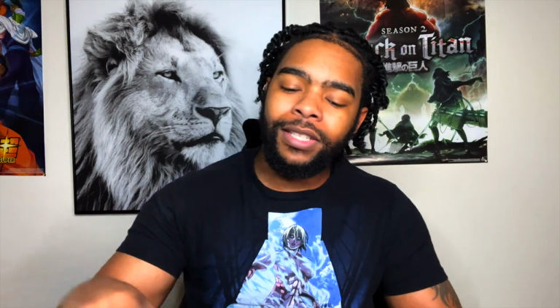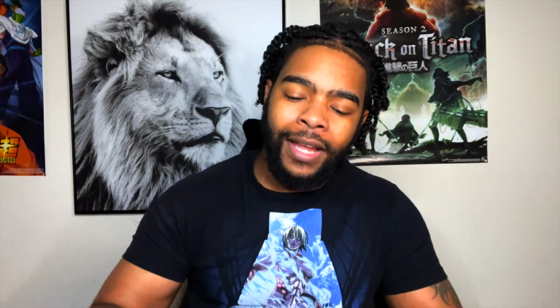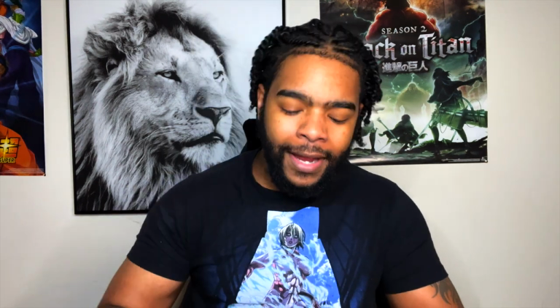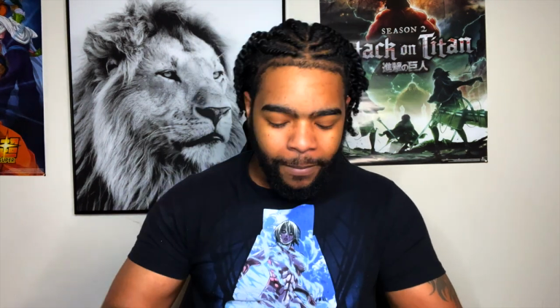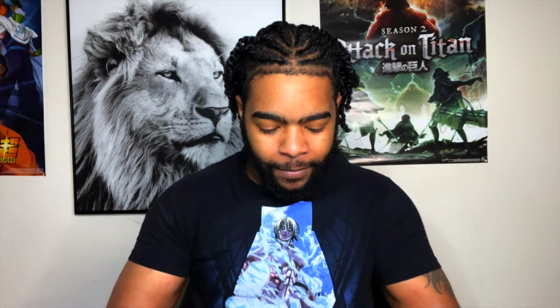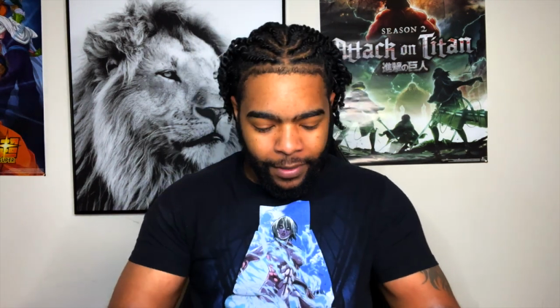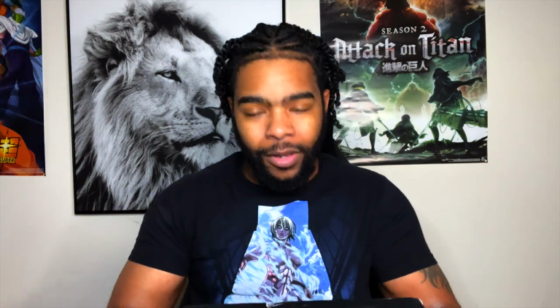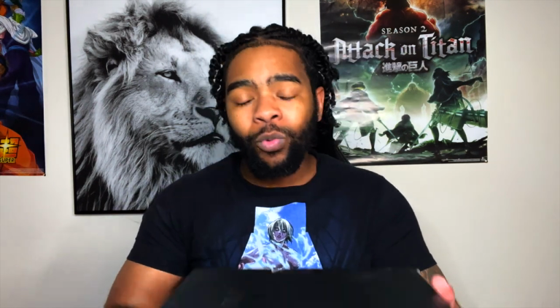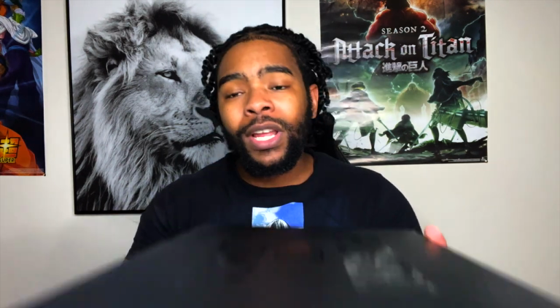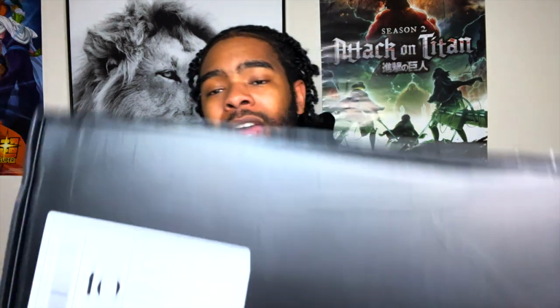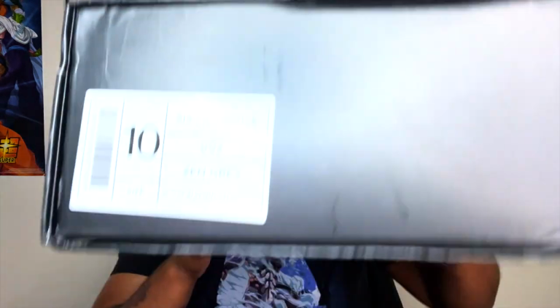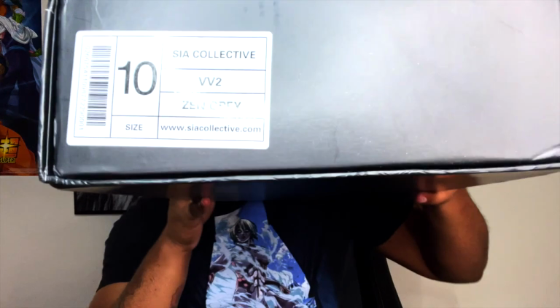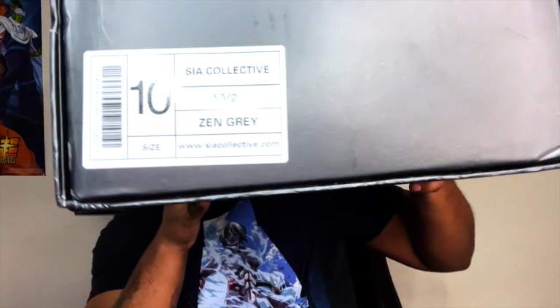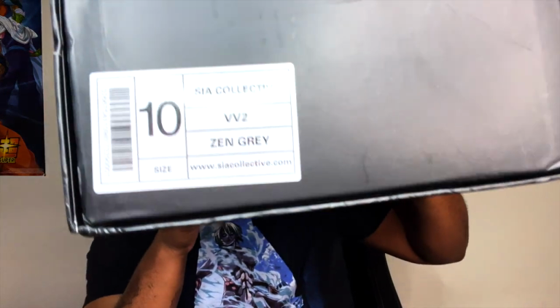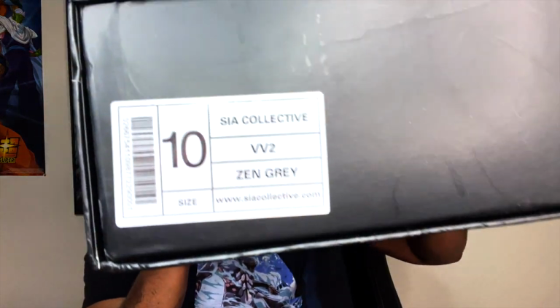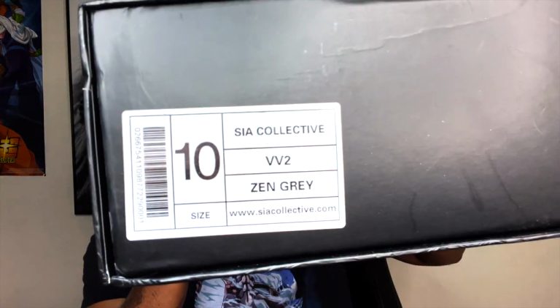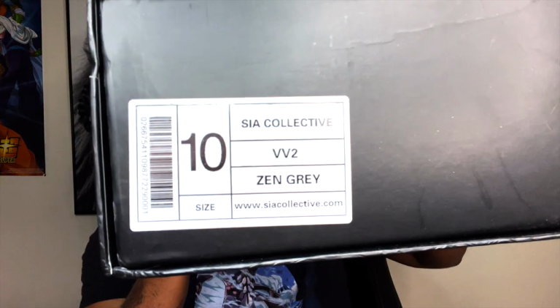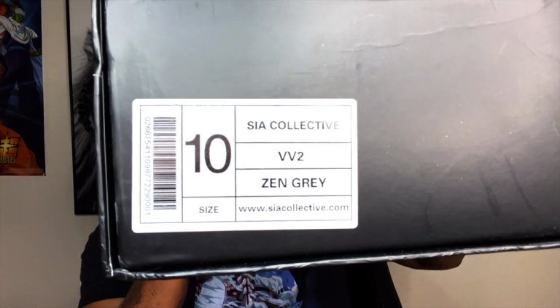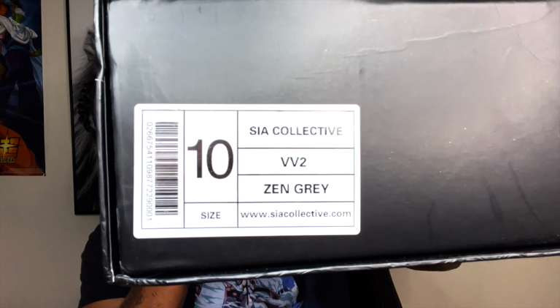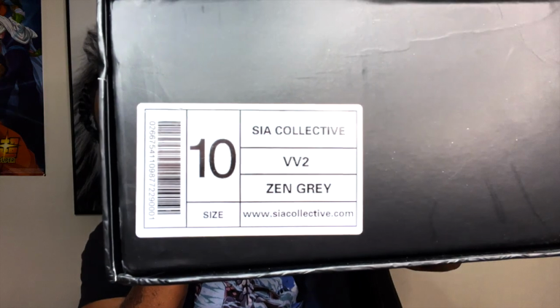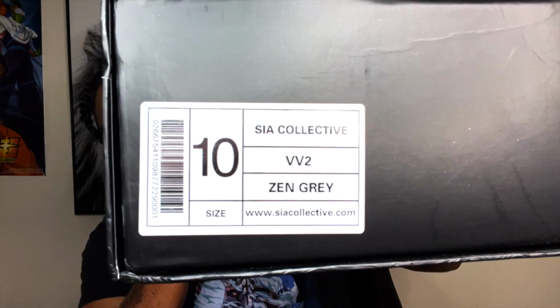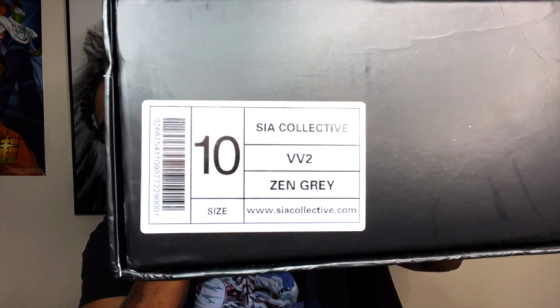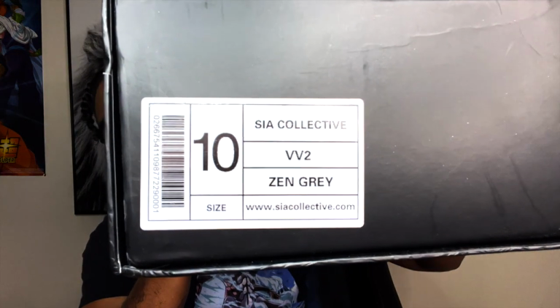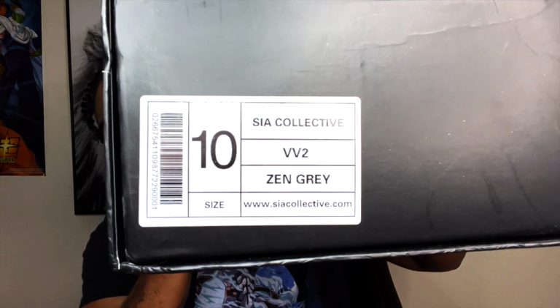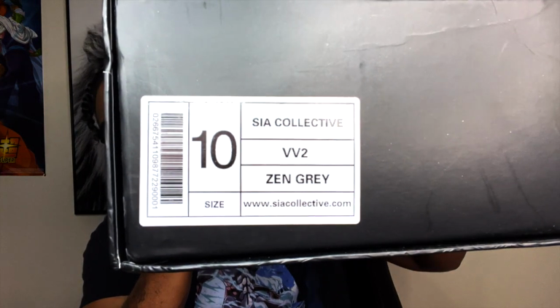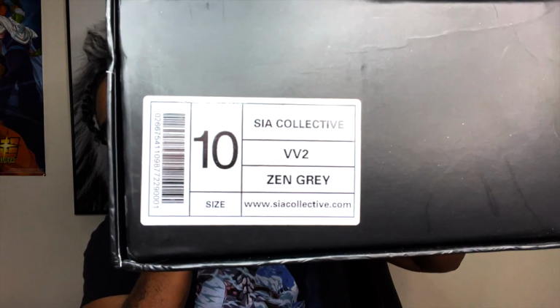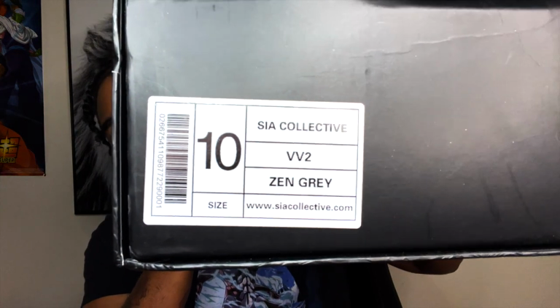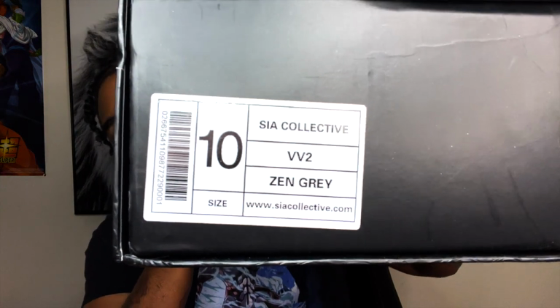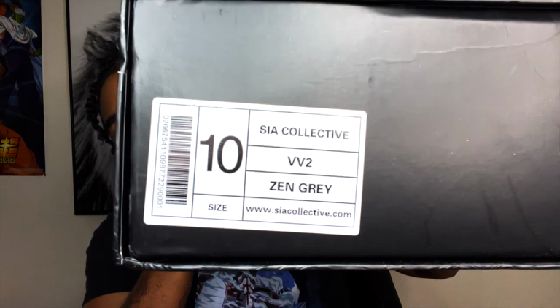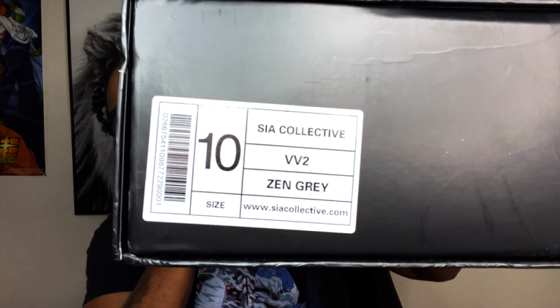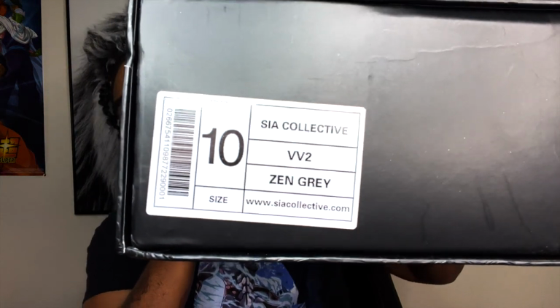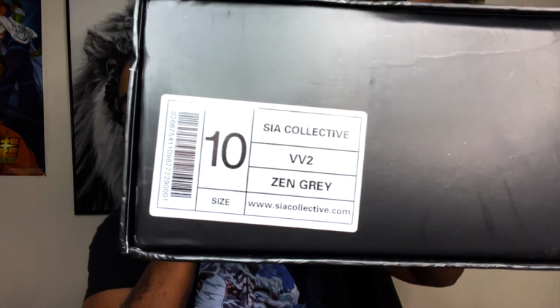Today we got the VV2 Zen Graze, size 10.